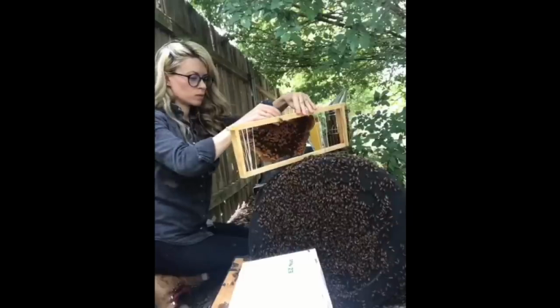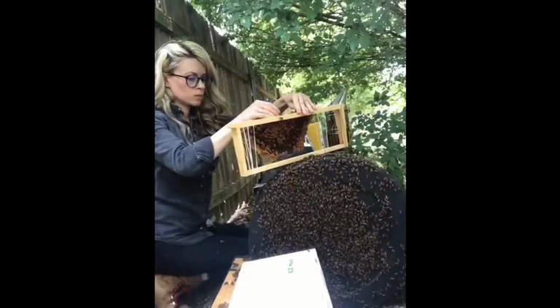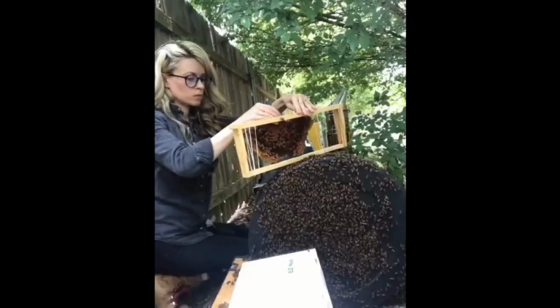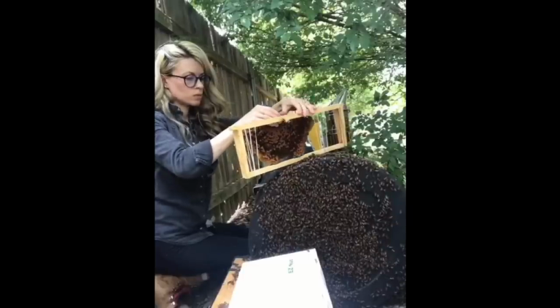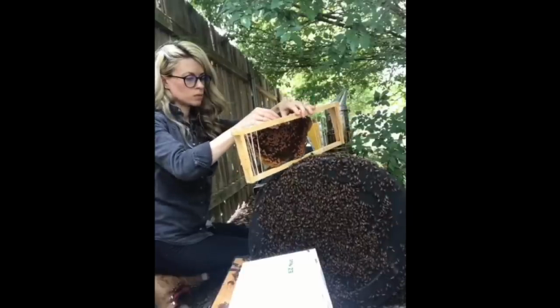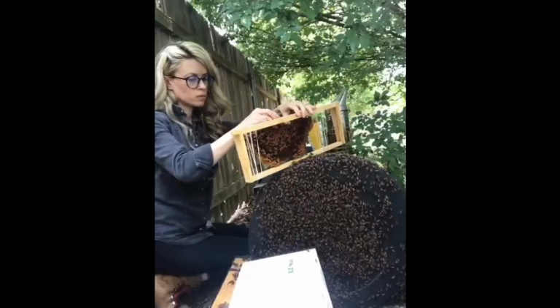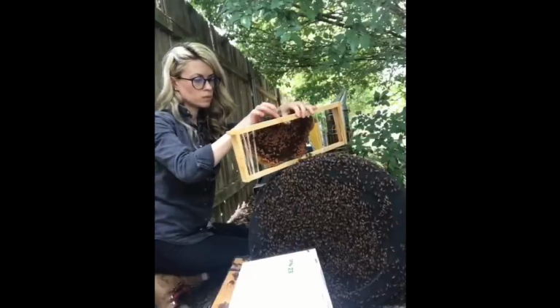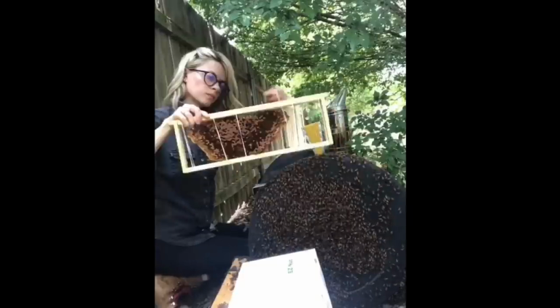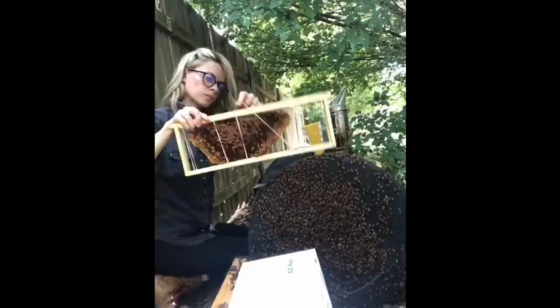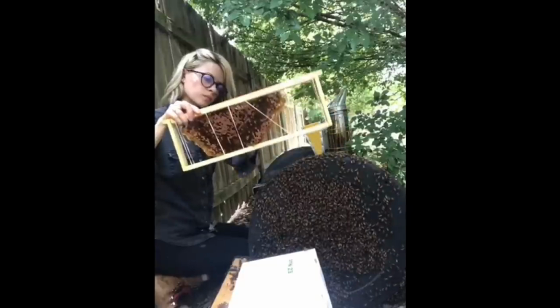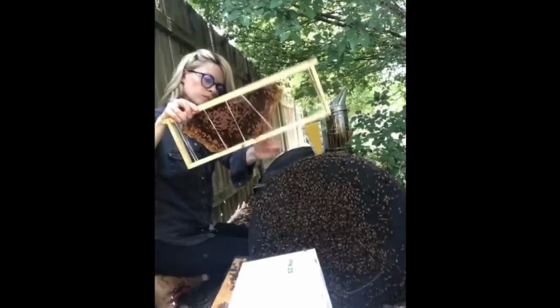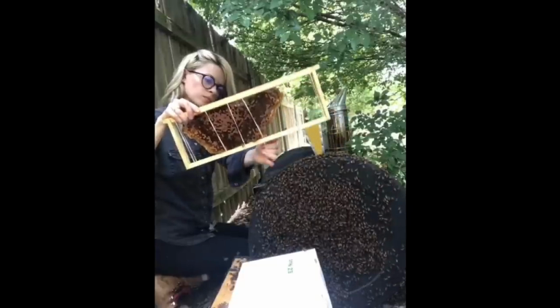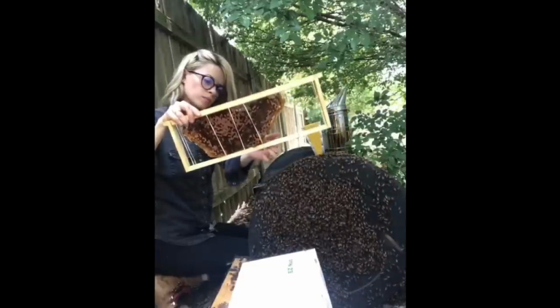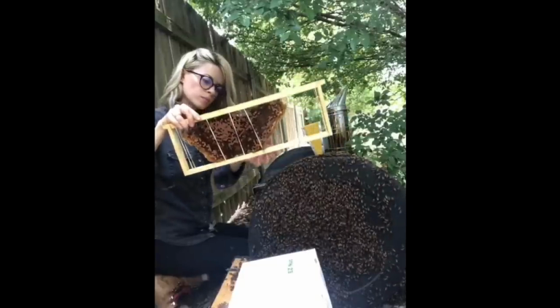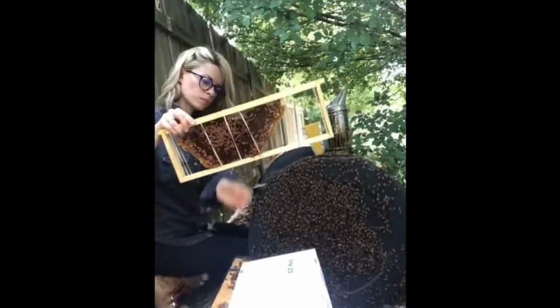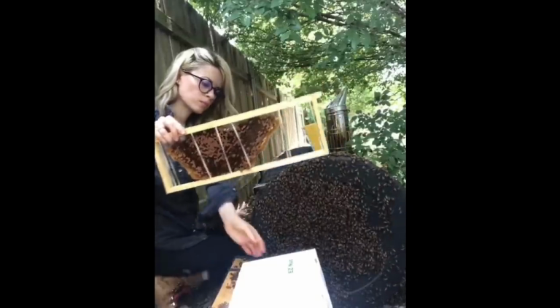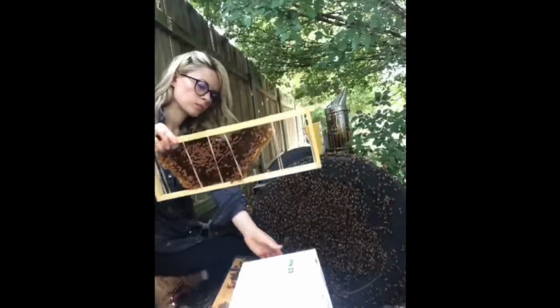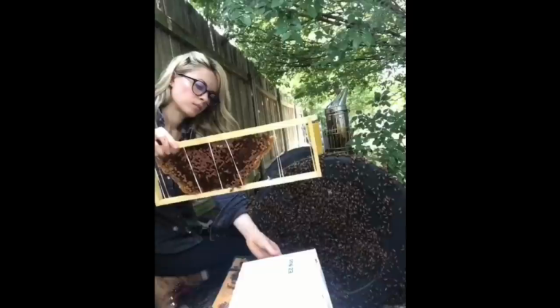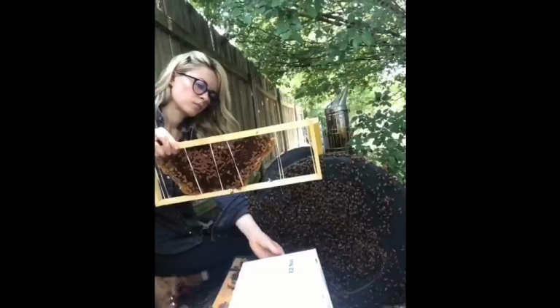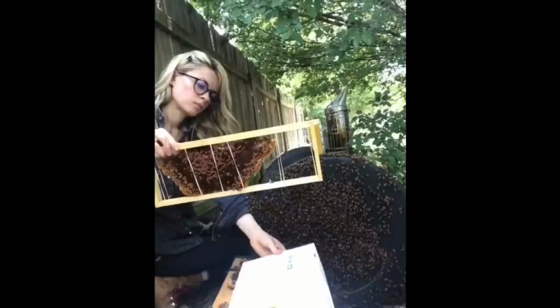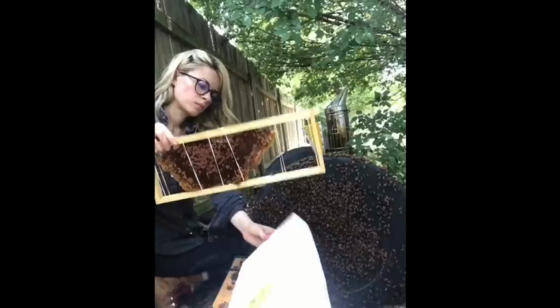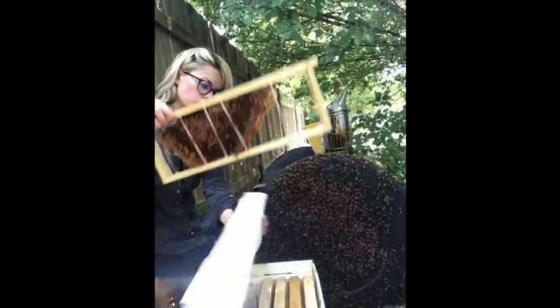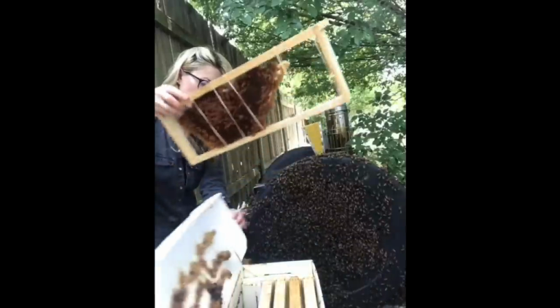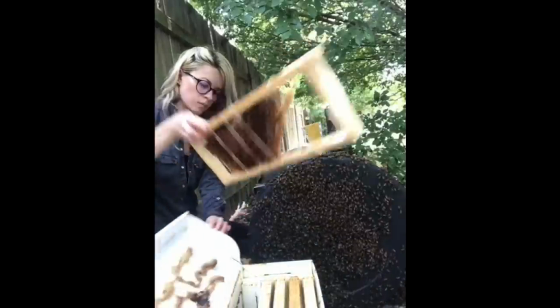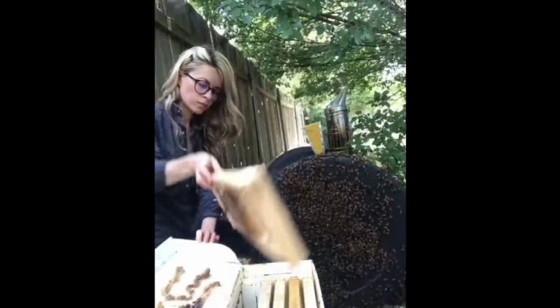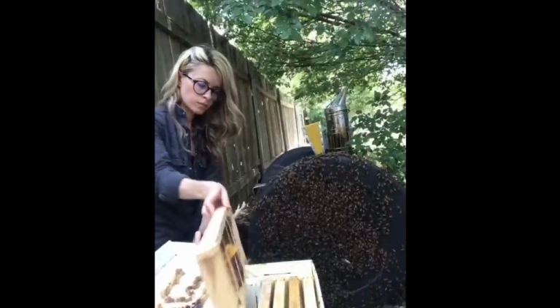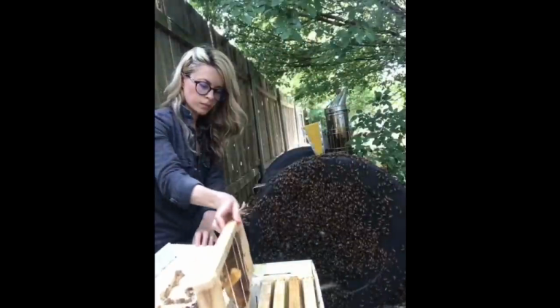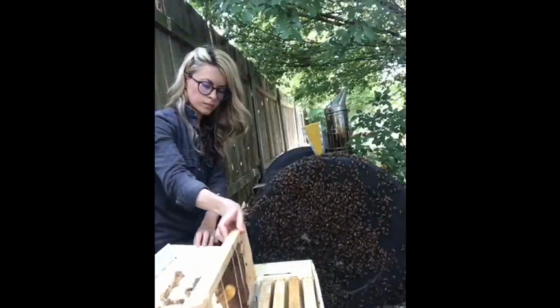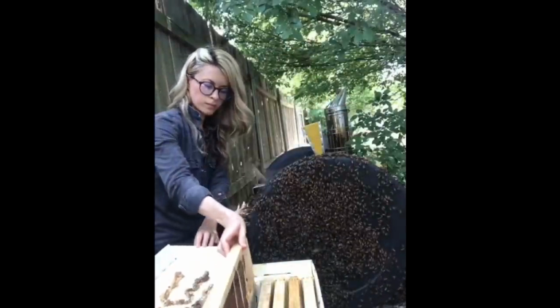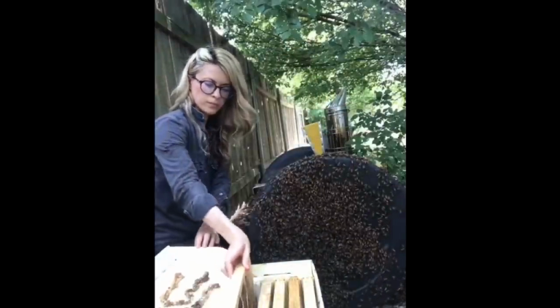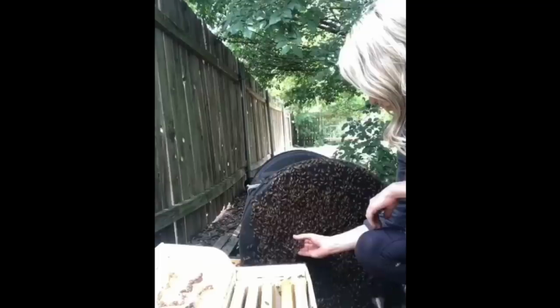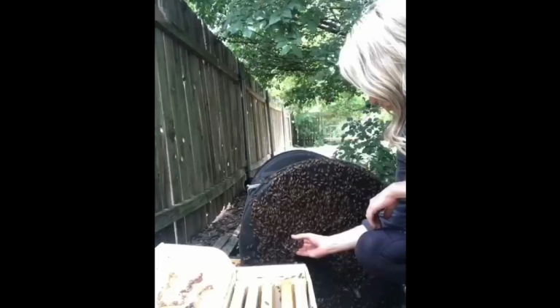First, I started to carefully remove the comb structure of the hive. I fit the pieces of comb that had baby bees and the bees' food into wooden frames.